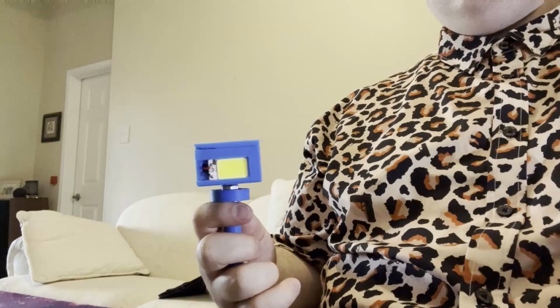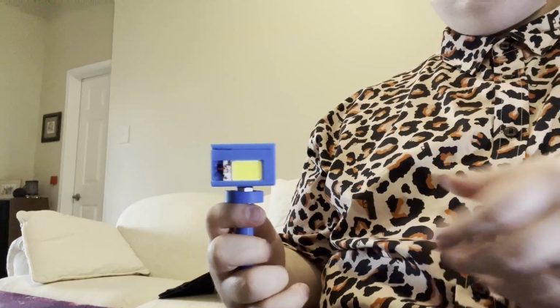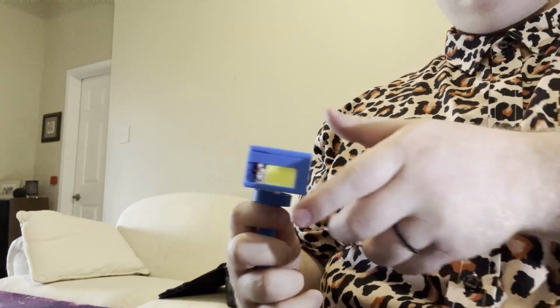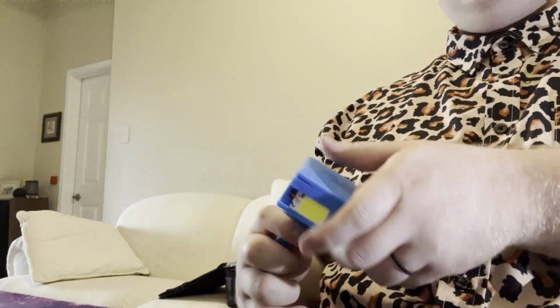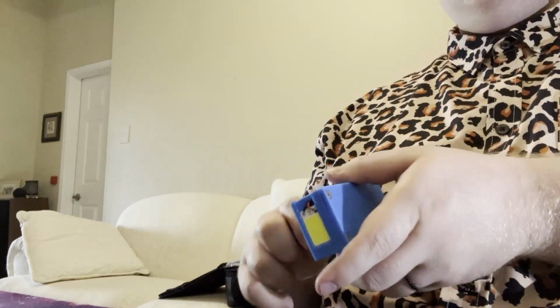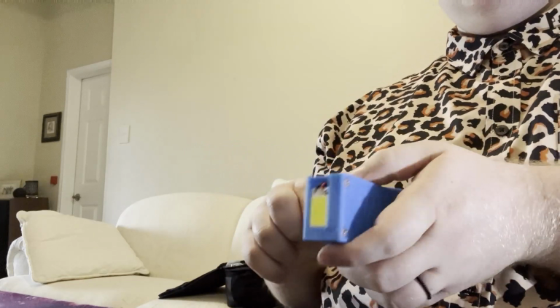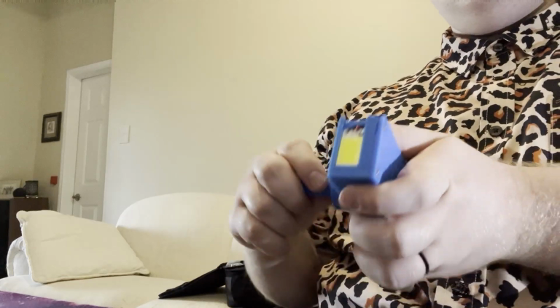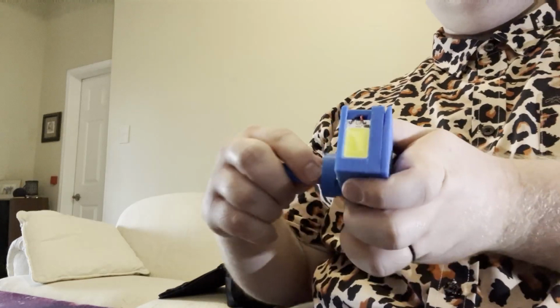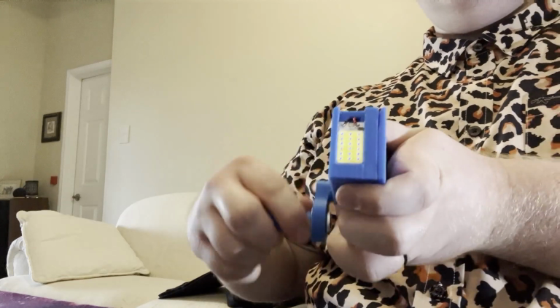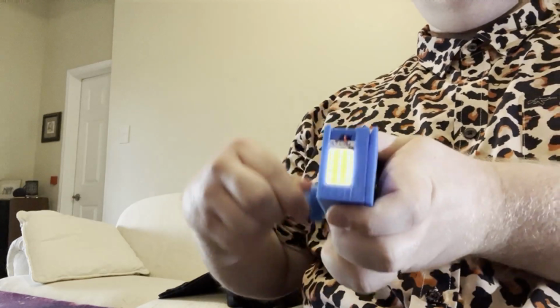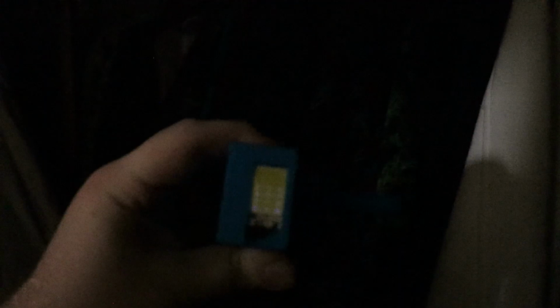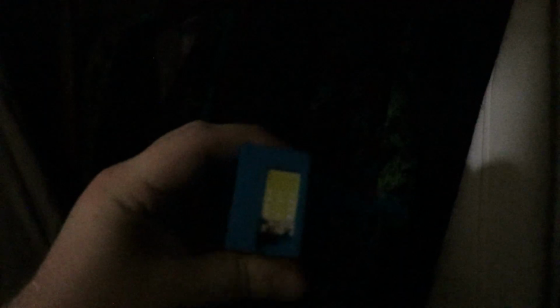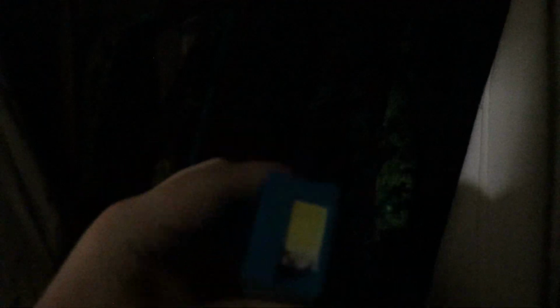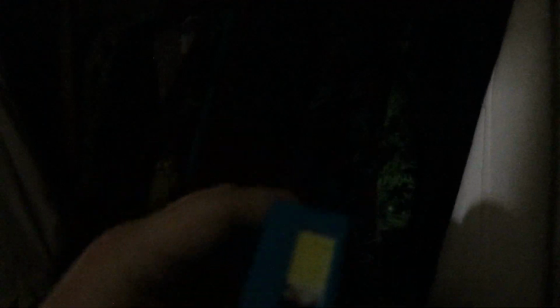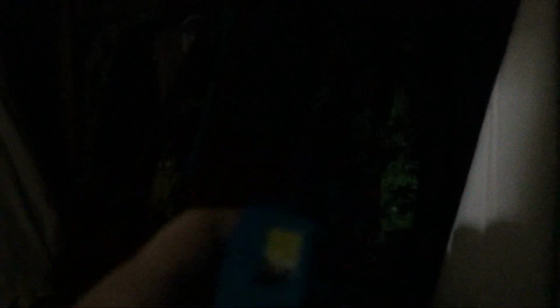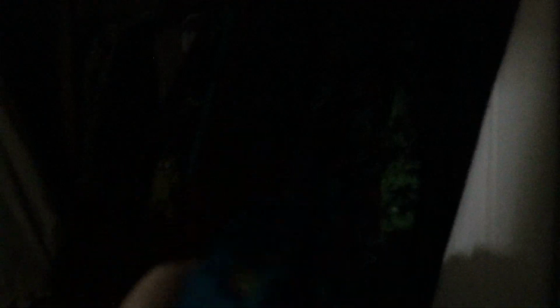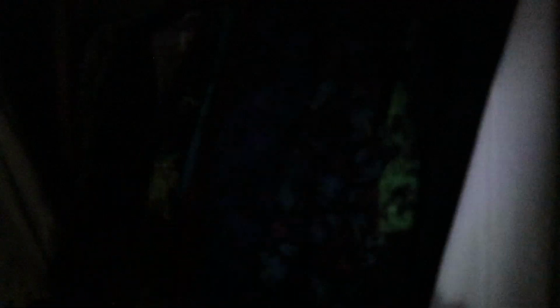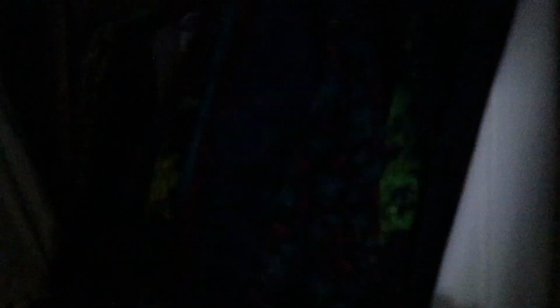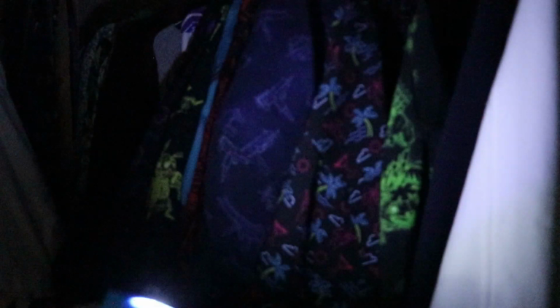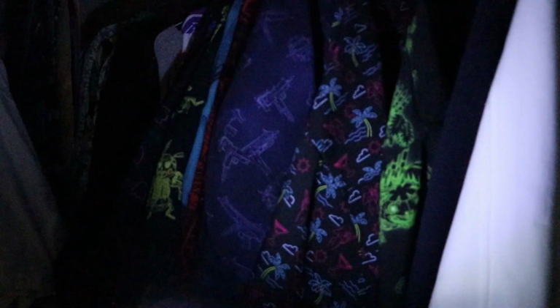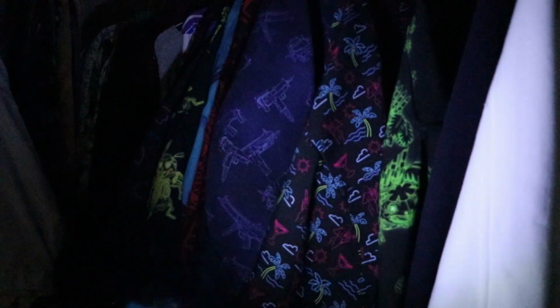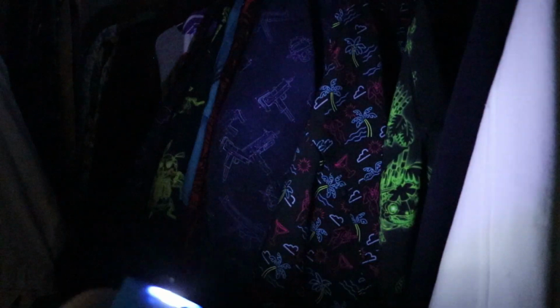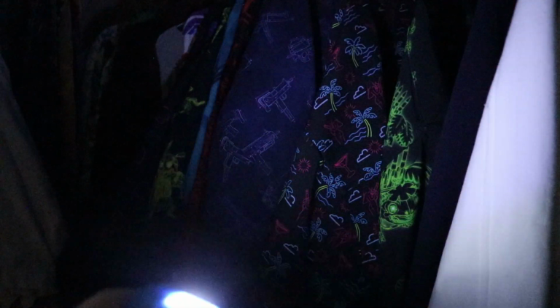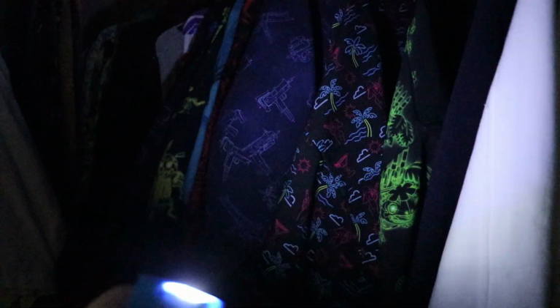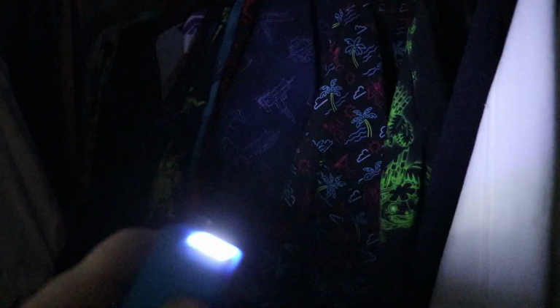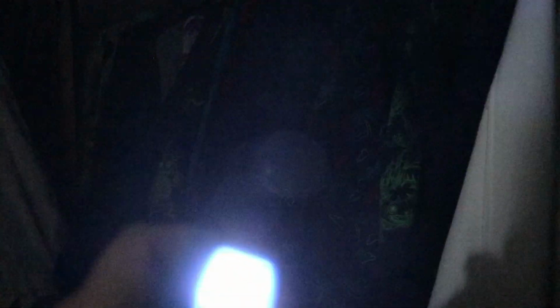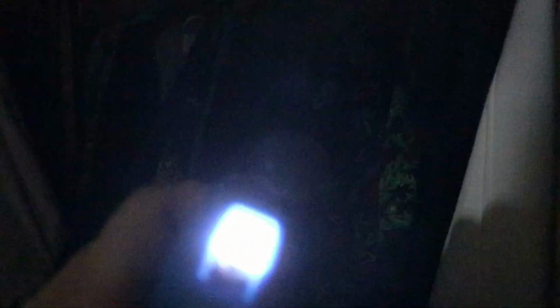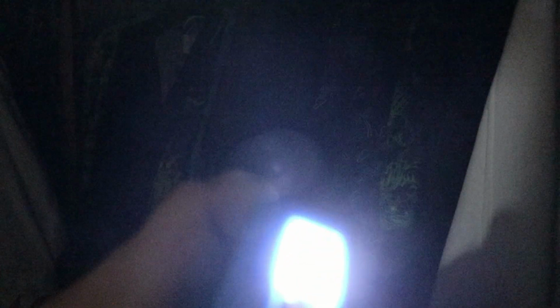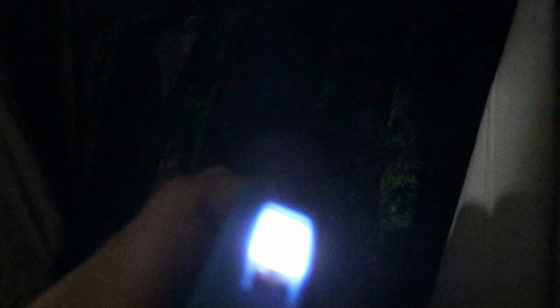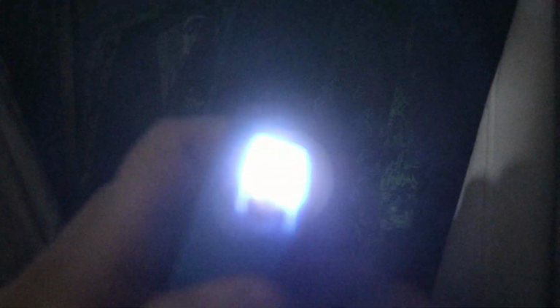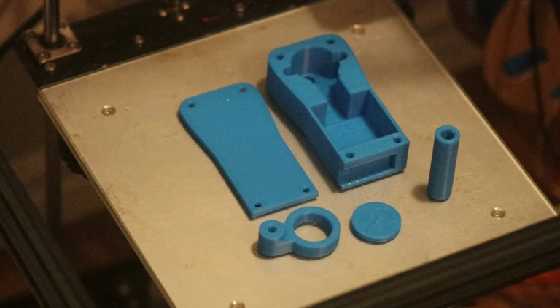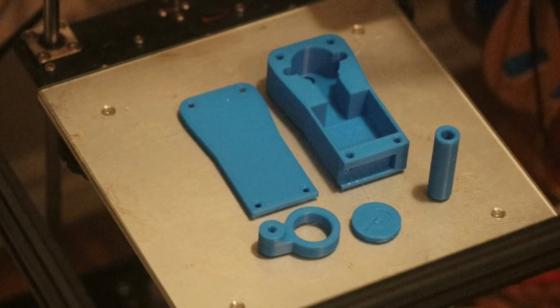This DIY hand crank flashlight that I designed is super cheap, really easy to make, and surprisingly bright. Let me show you how to make one for yourself.